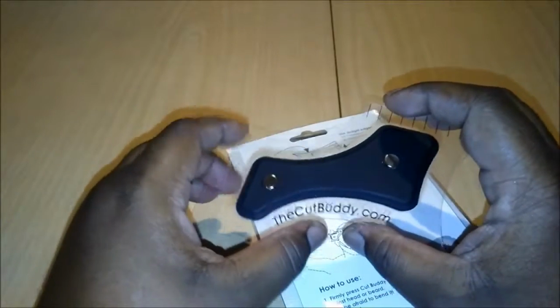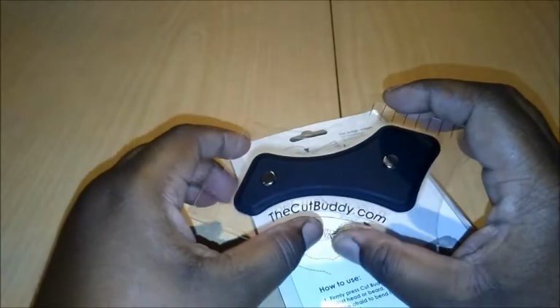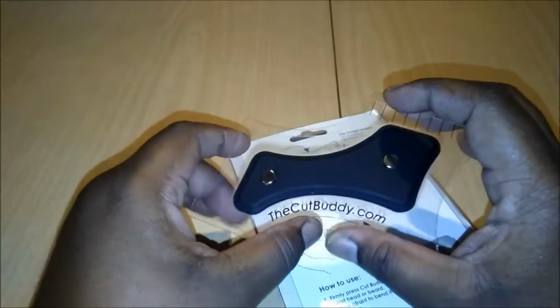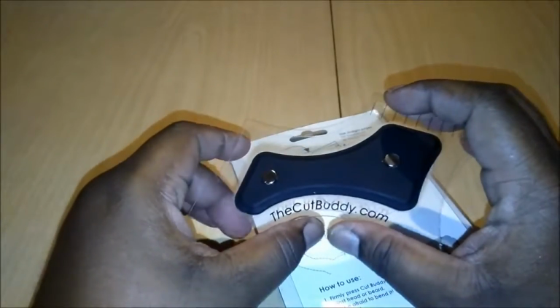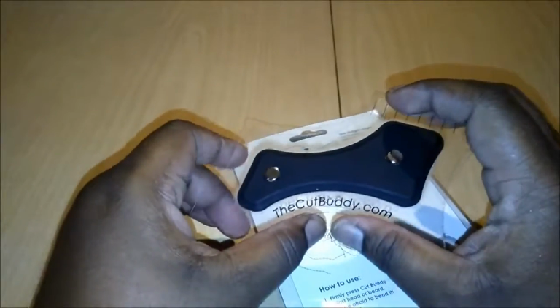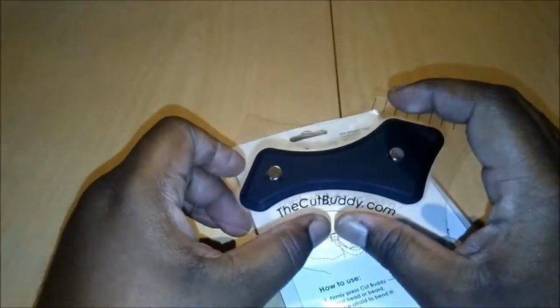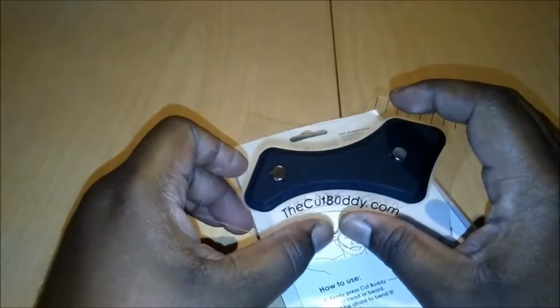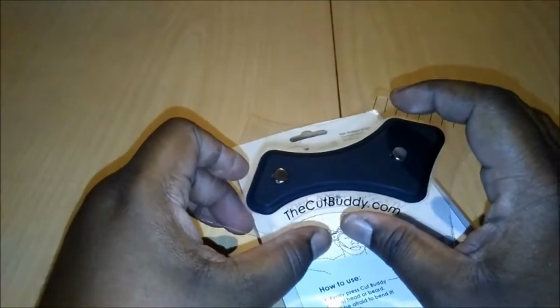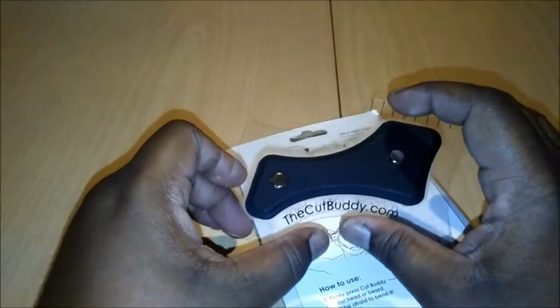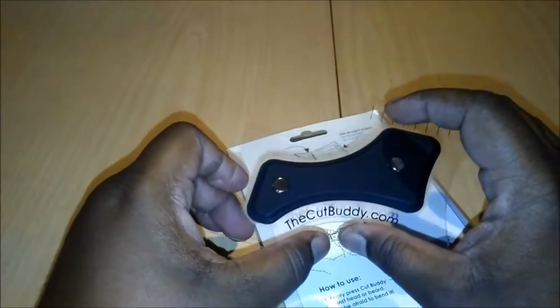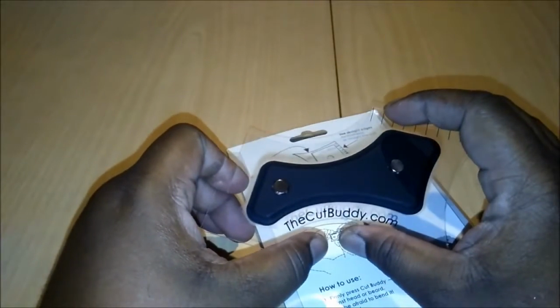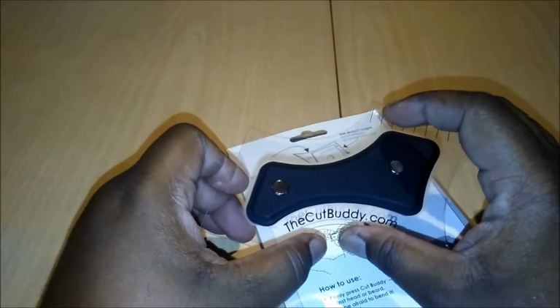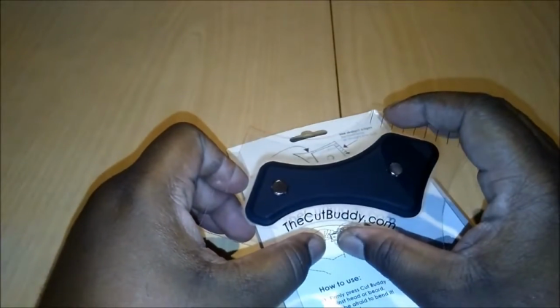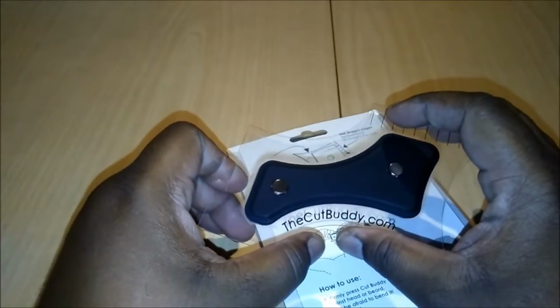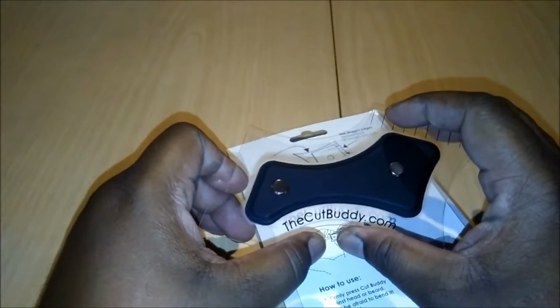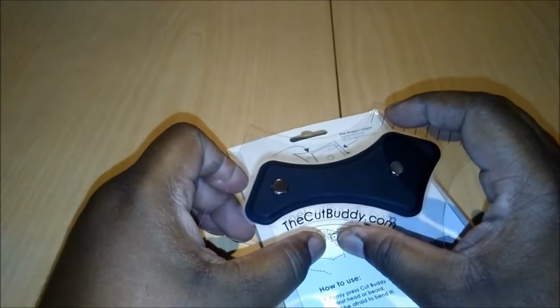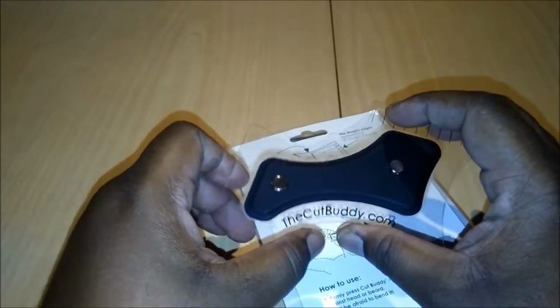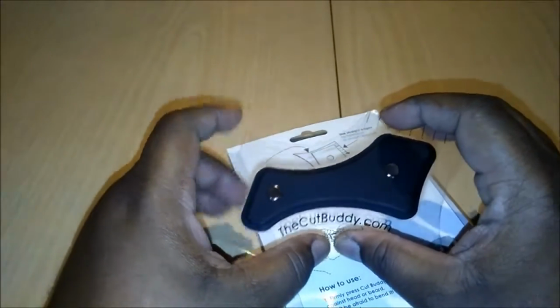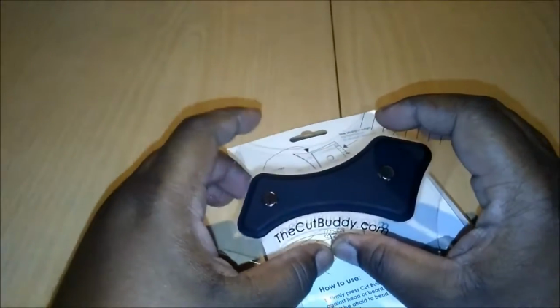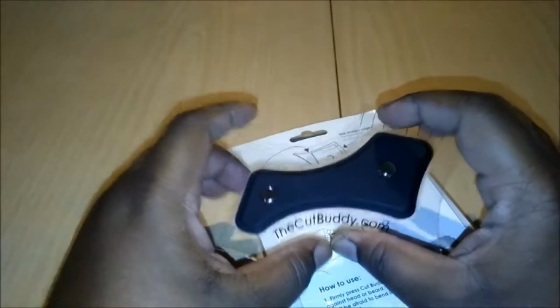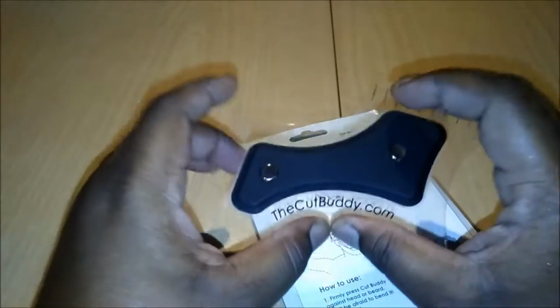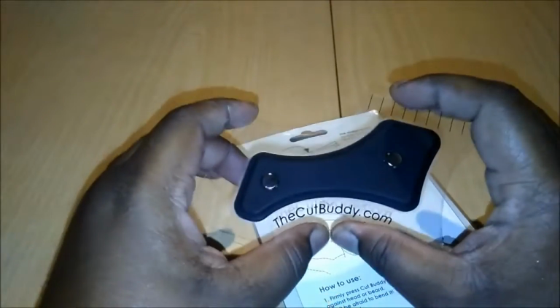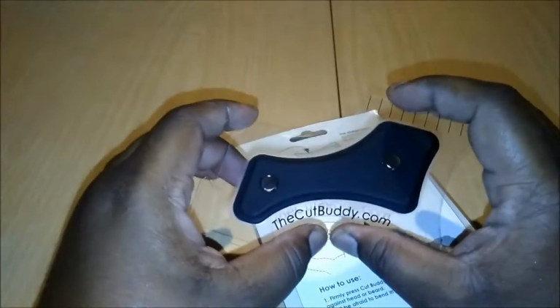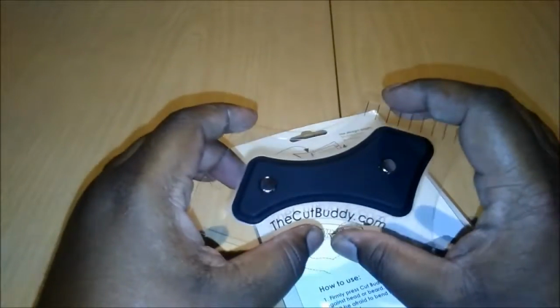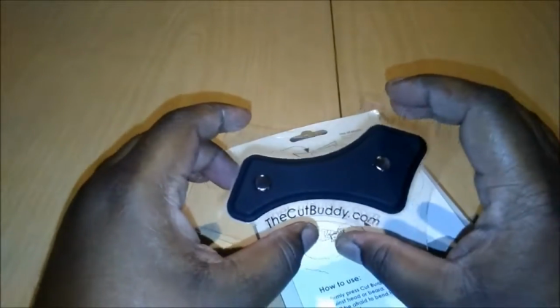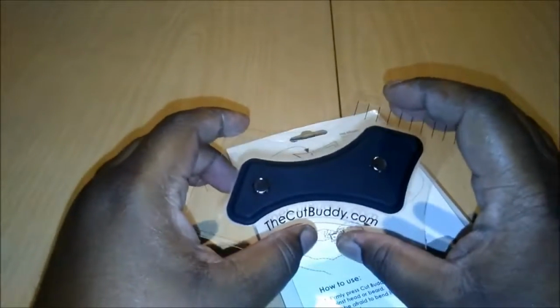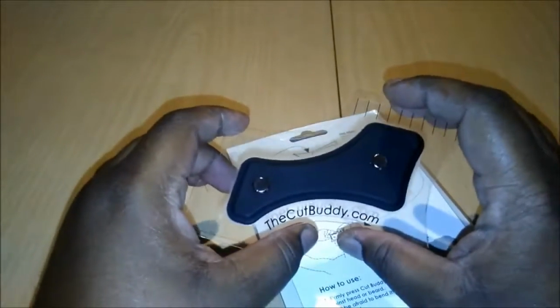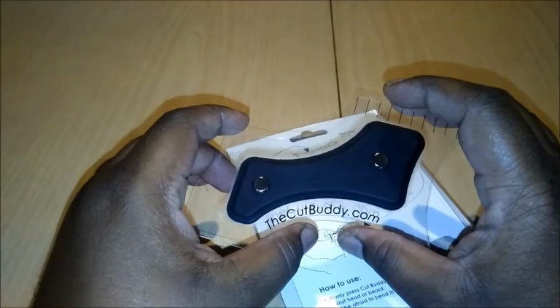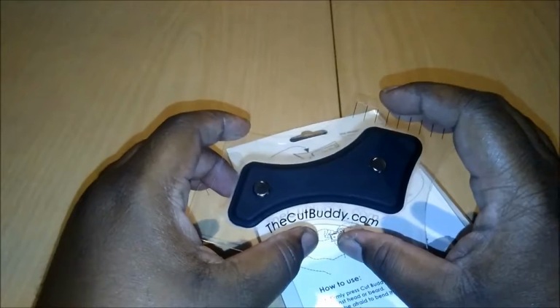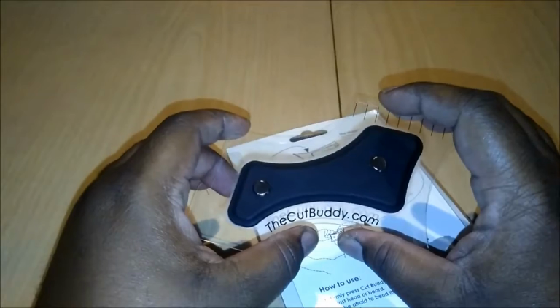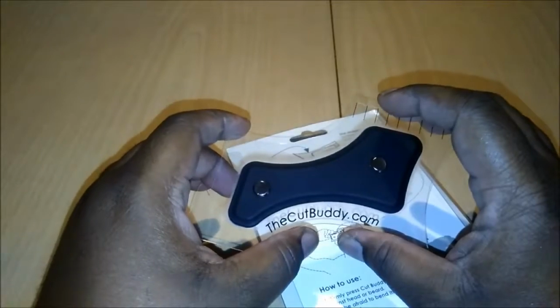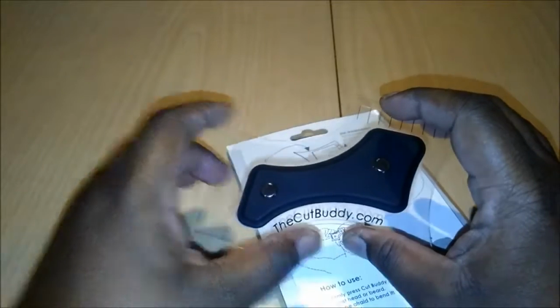The ladies like the clean crispy edge — you can't go wrong. So check this out at thecutbuddy.com.